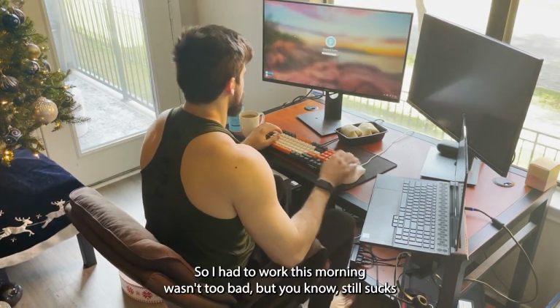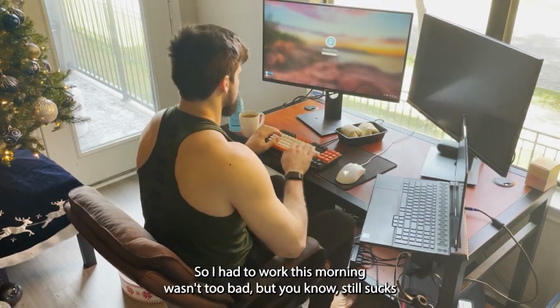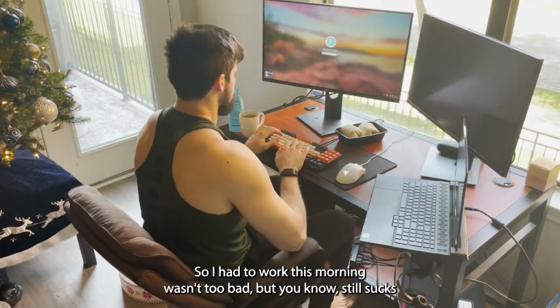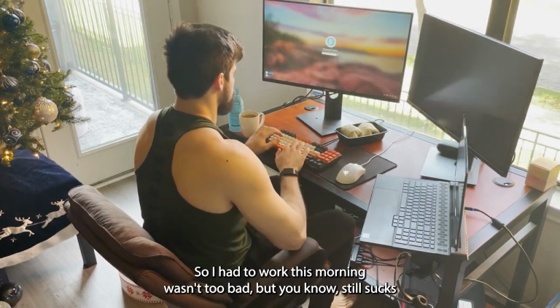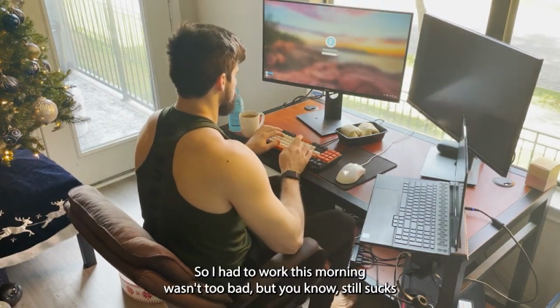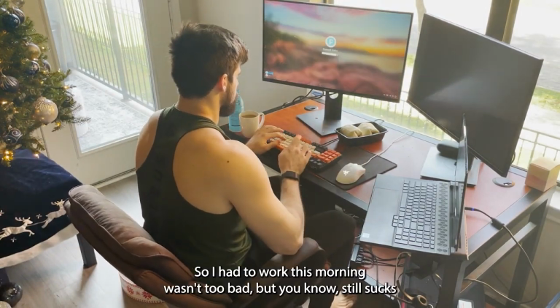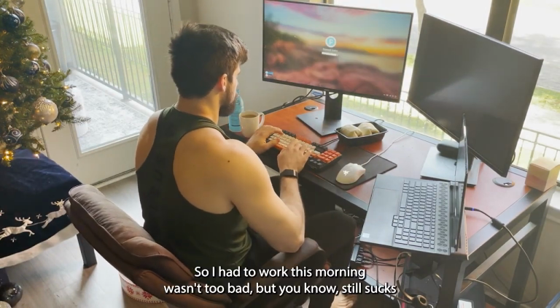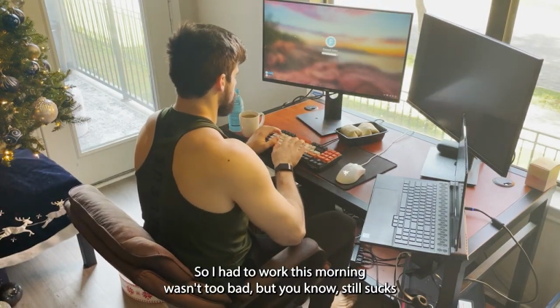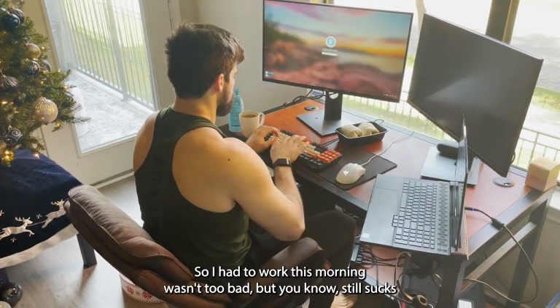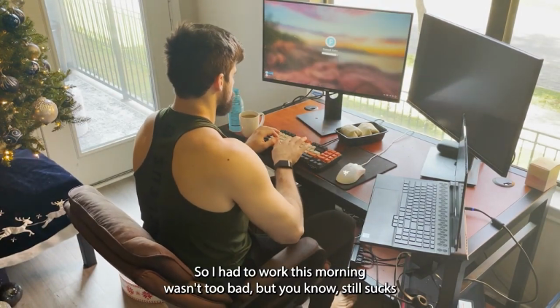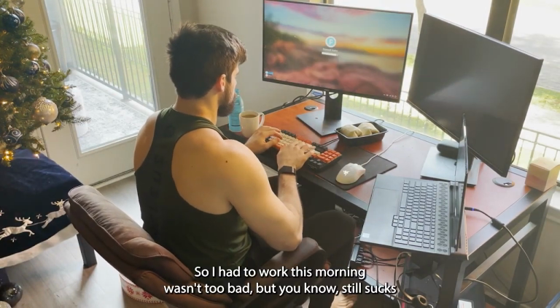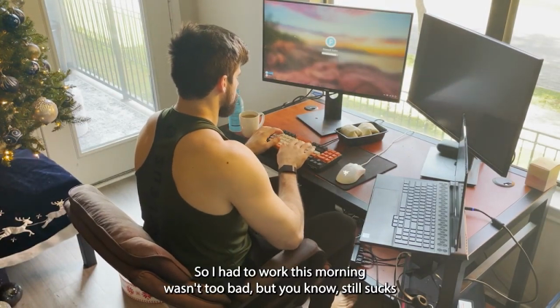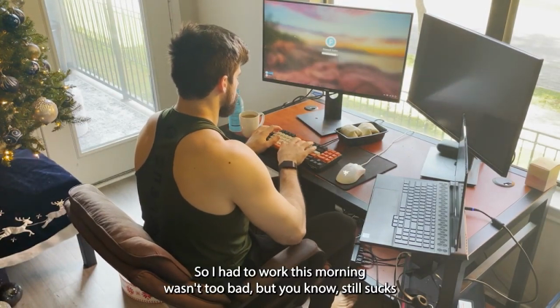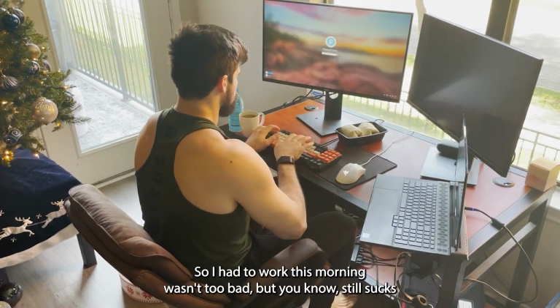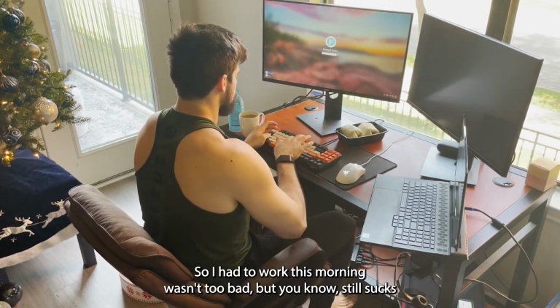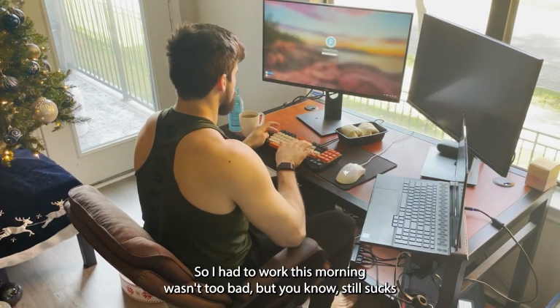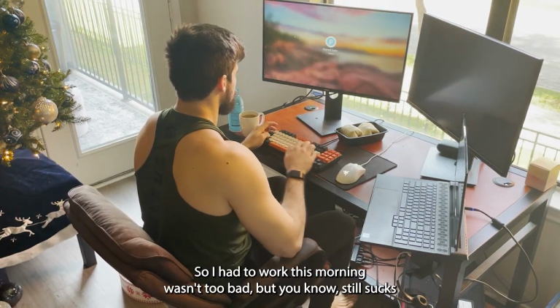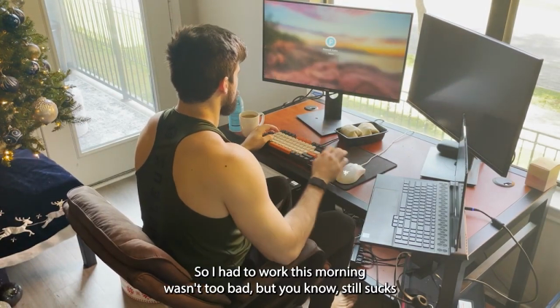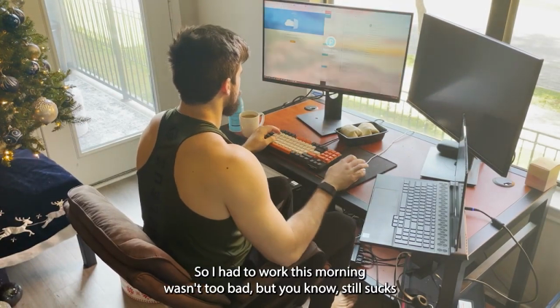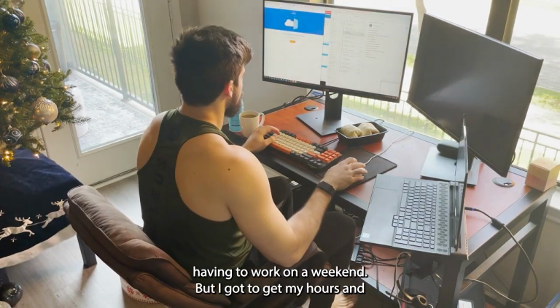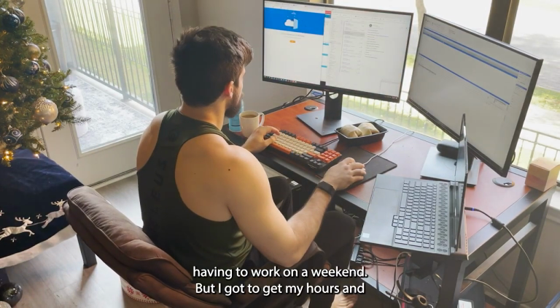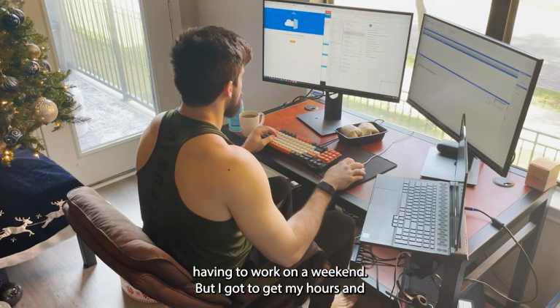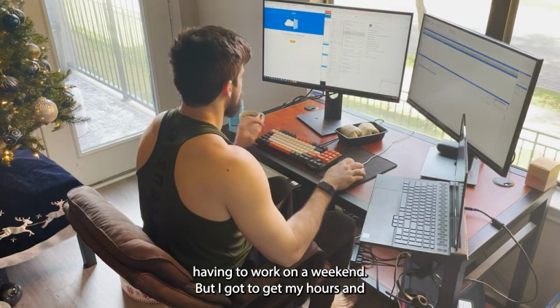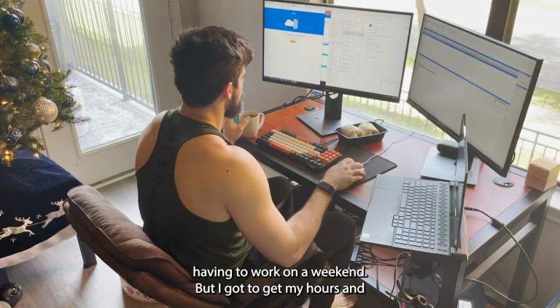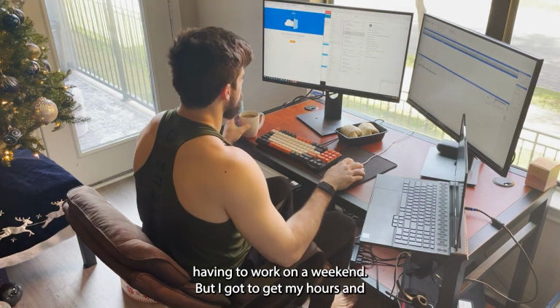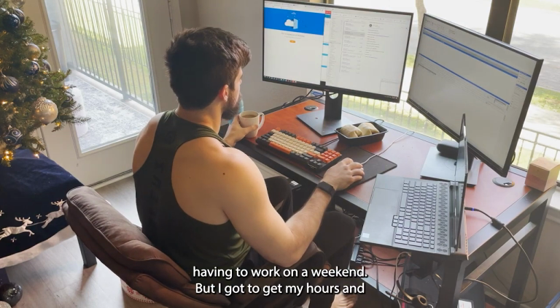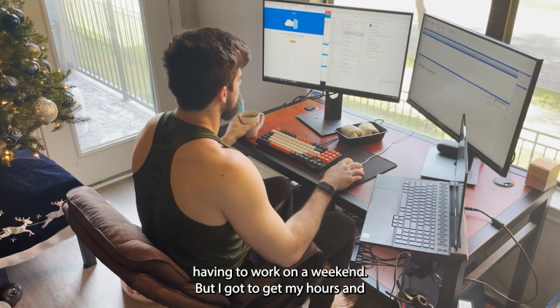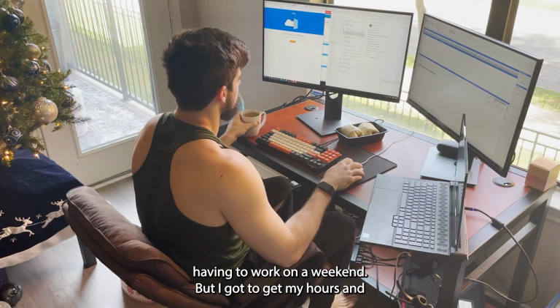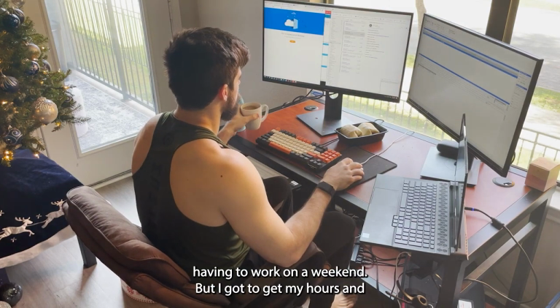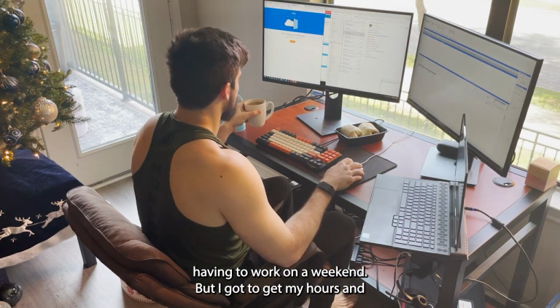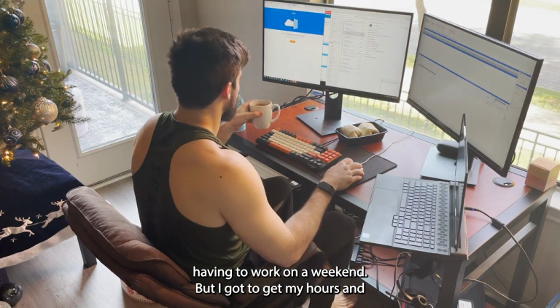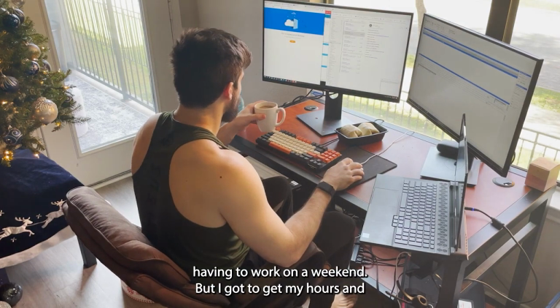I had work this morning, wasn't too bad, but still sucks having to work on a weekend. Gotta get my hours in though.